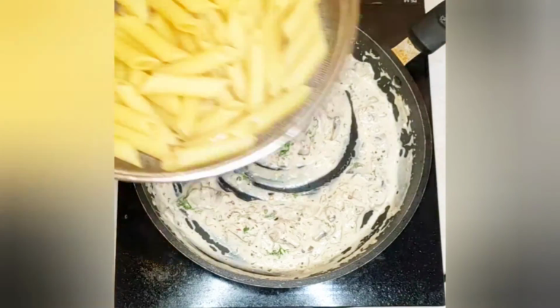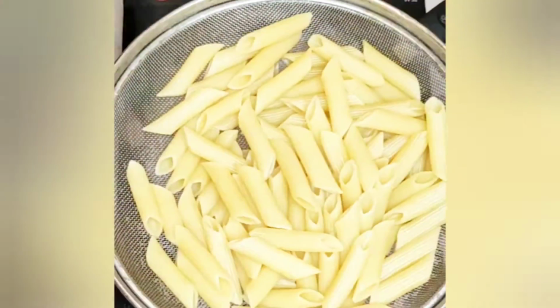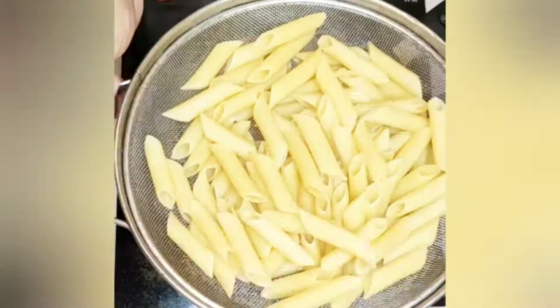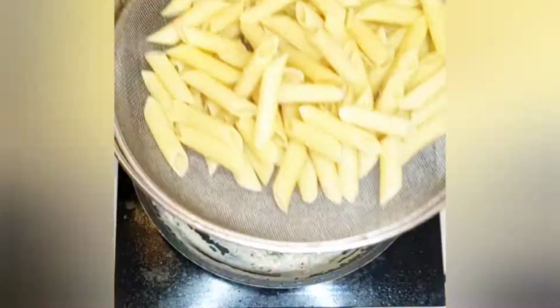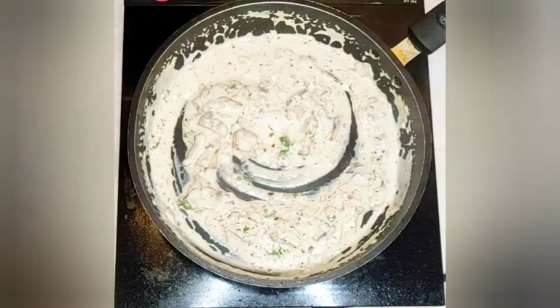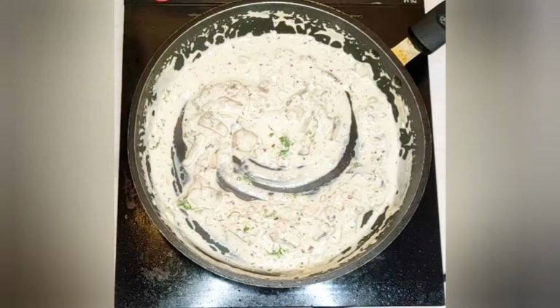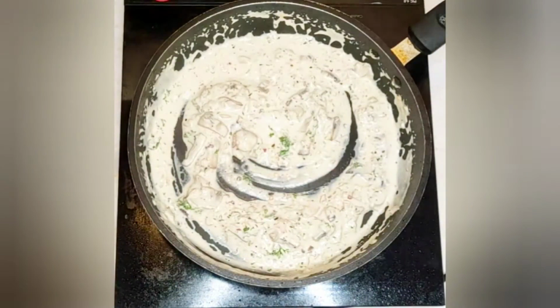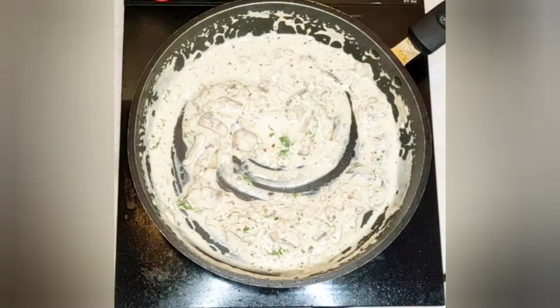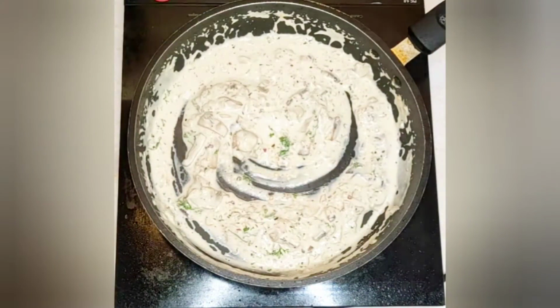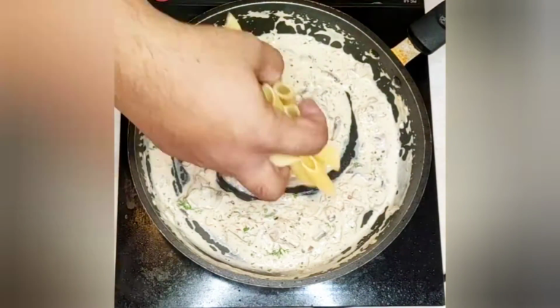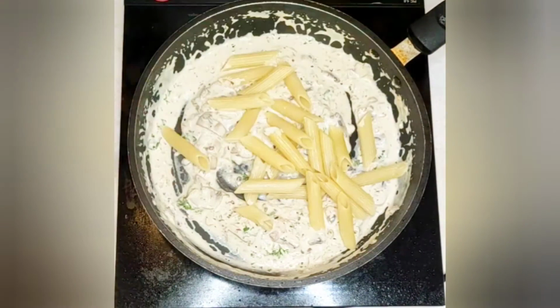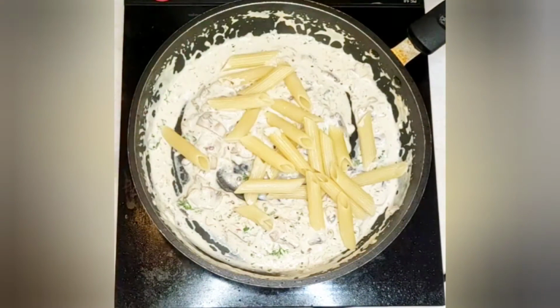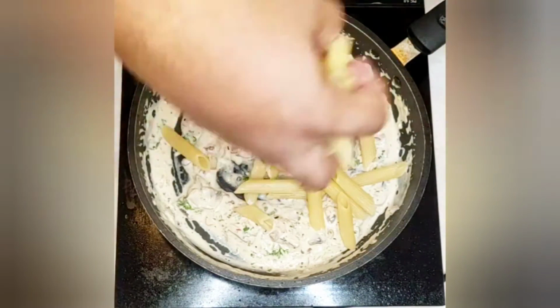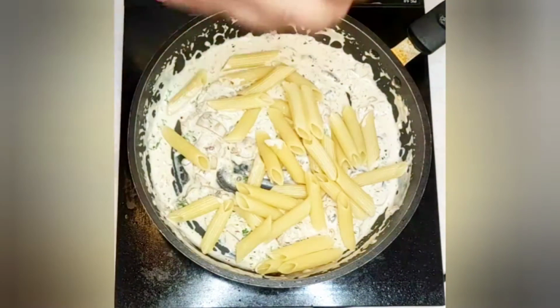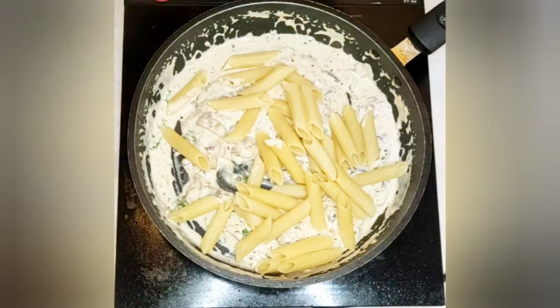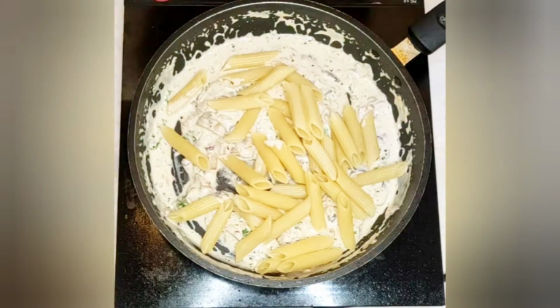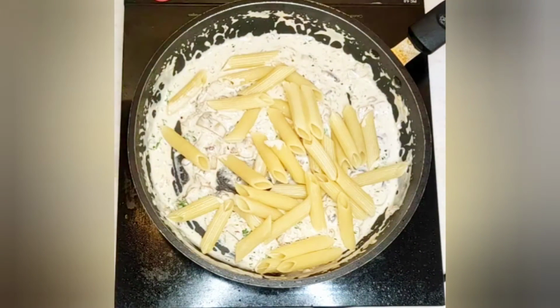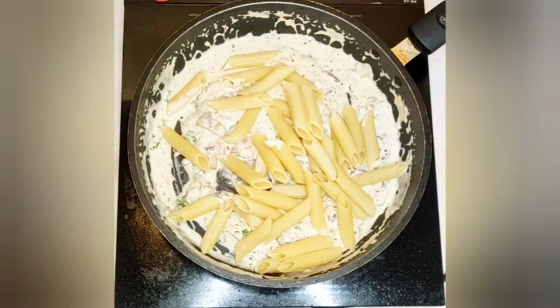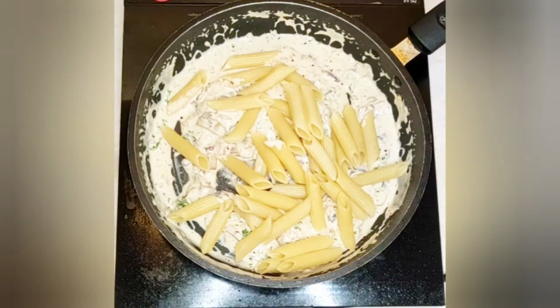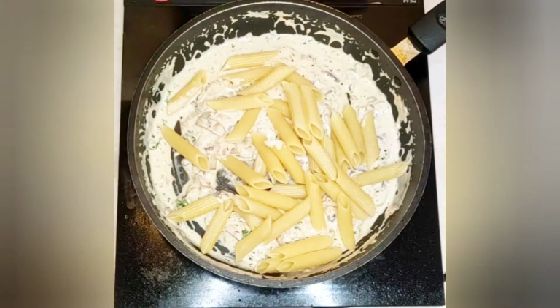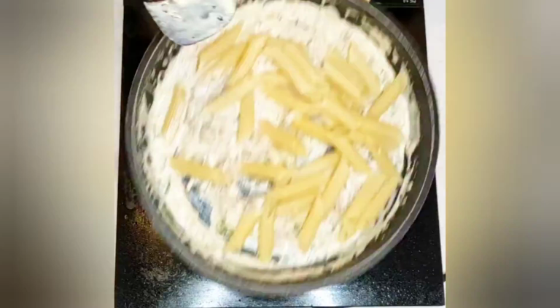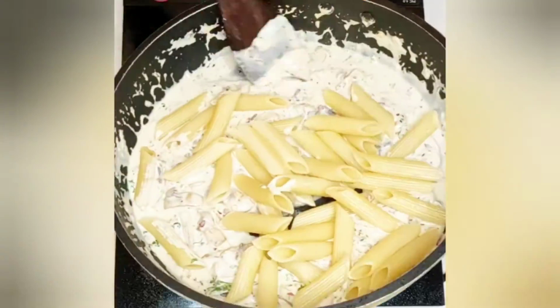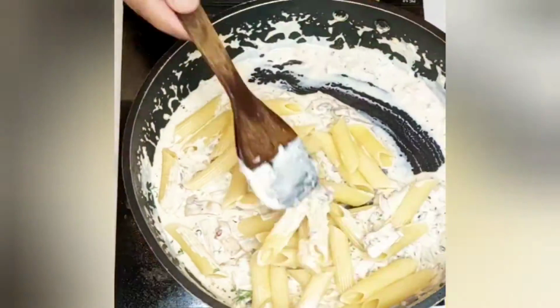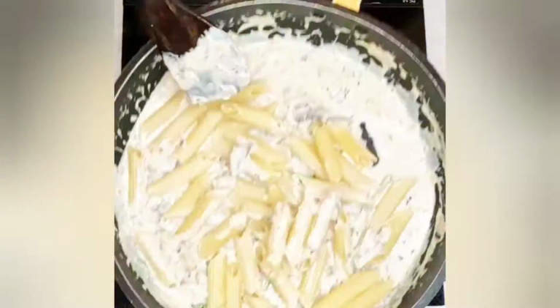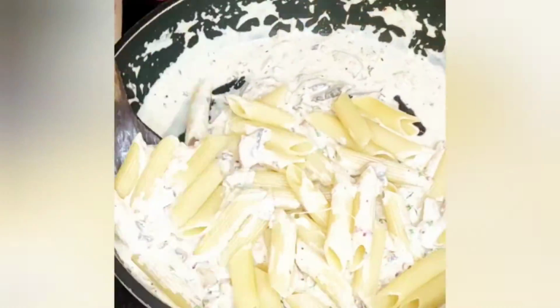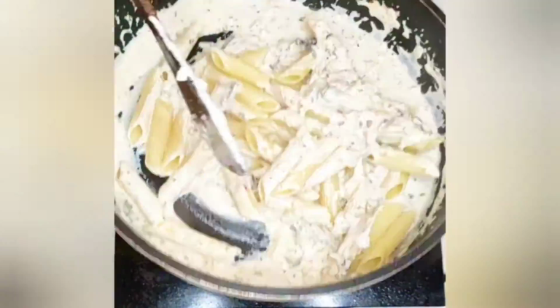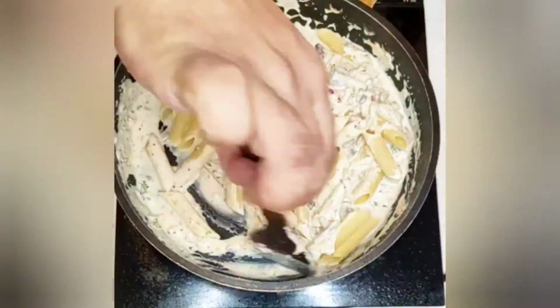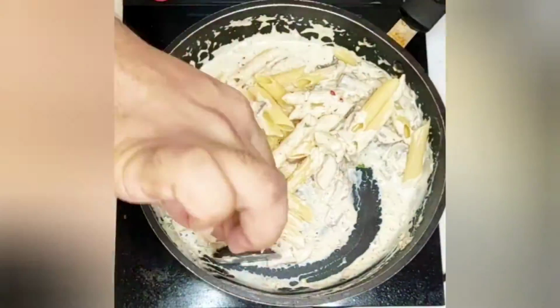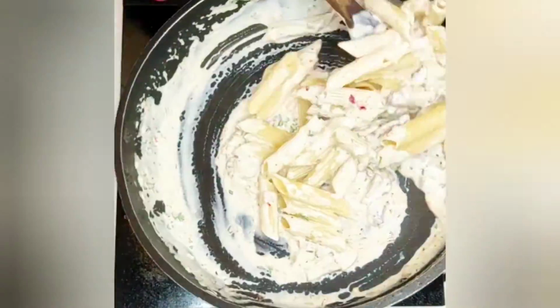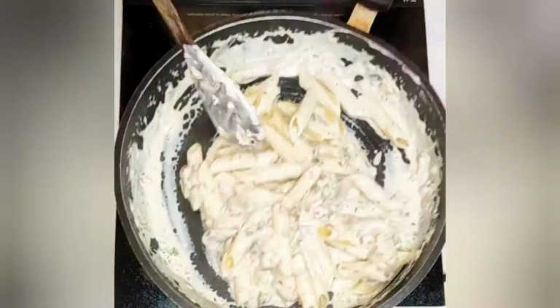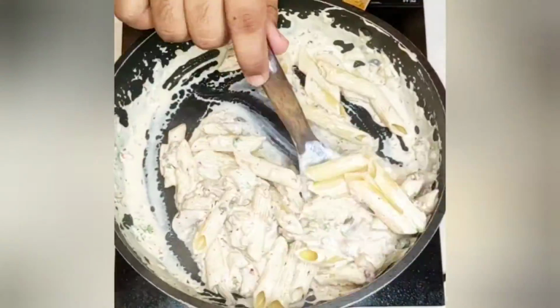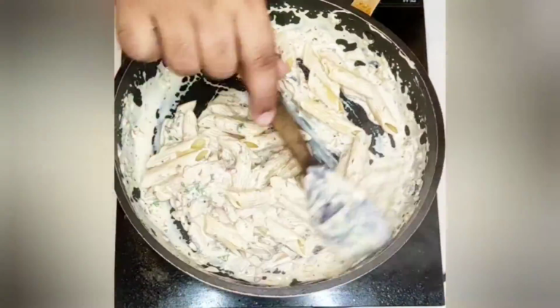We will now add the pasta. Mix it well, take it off the flame, and it's ready to be served.